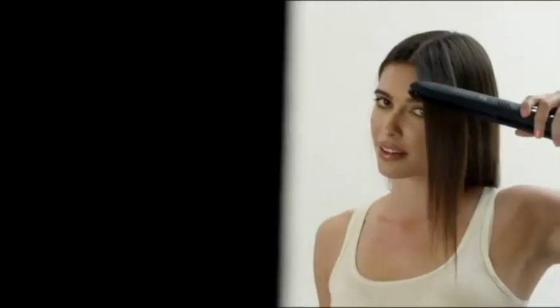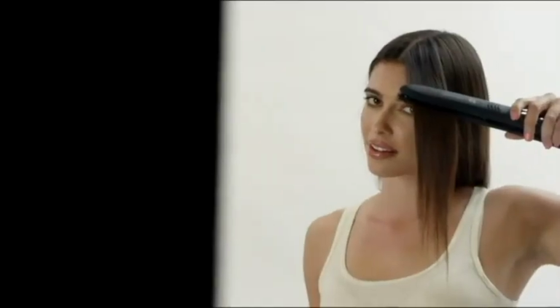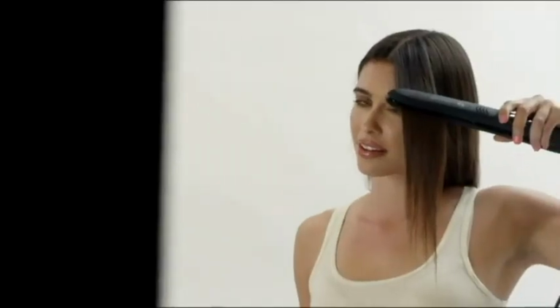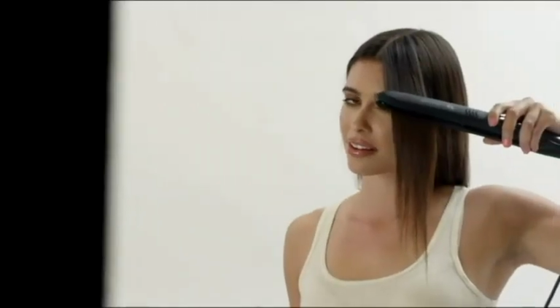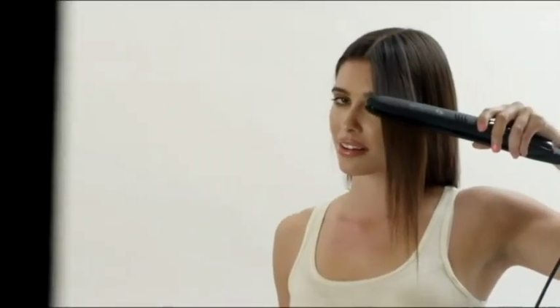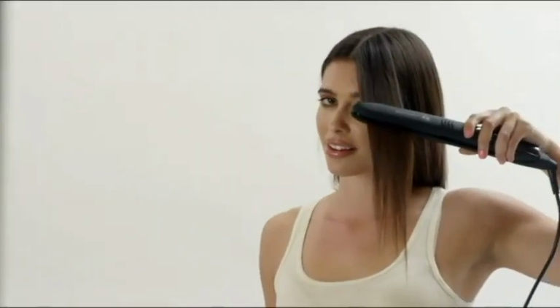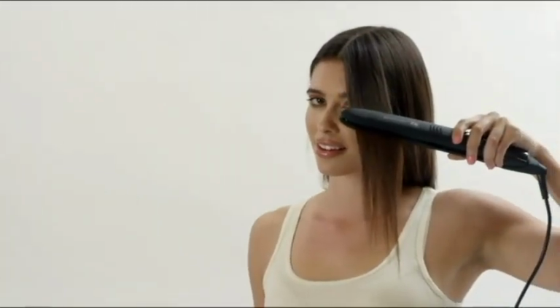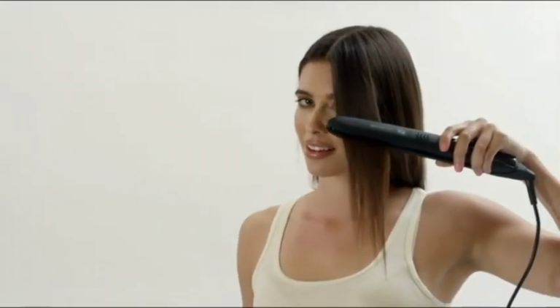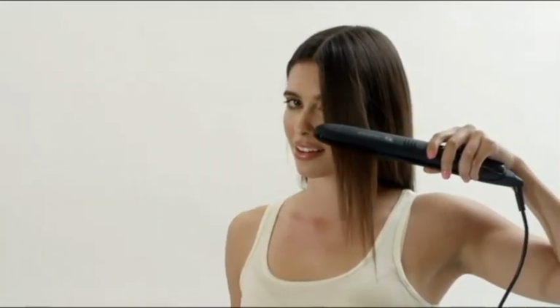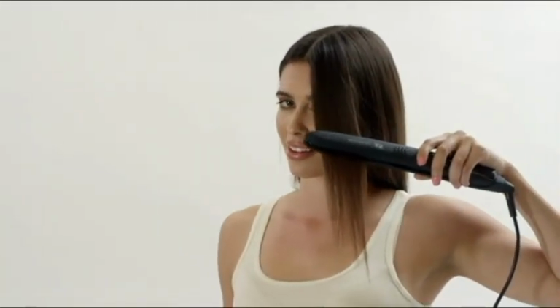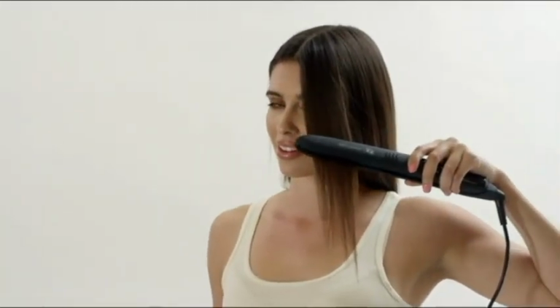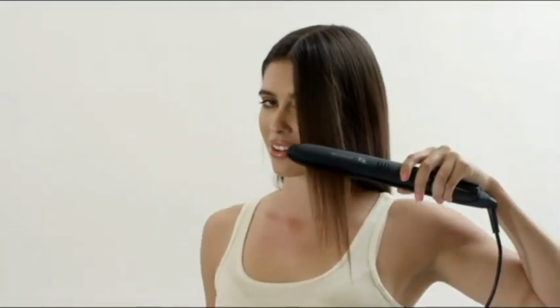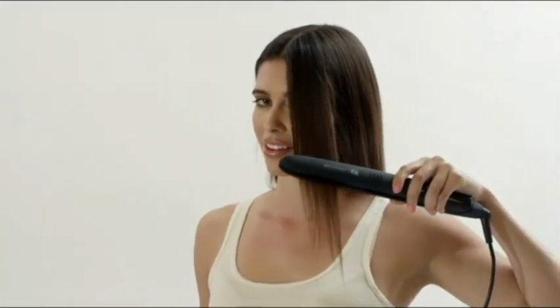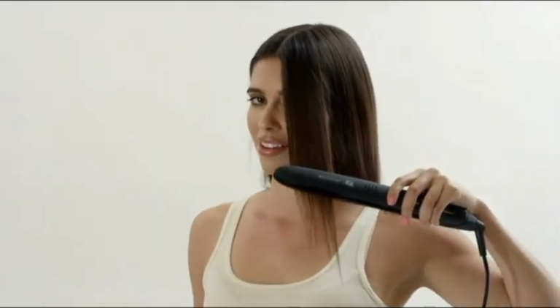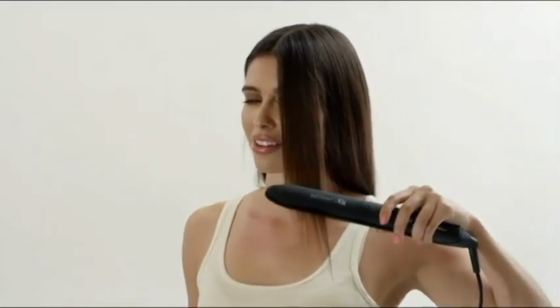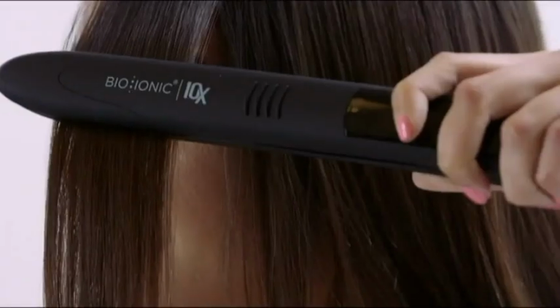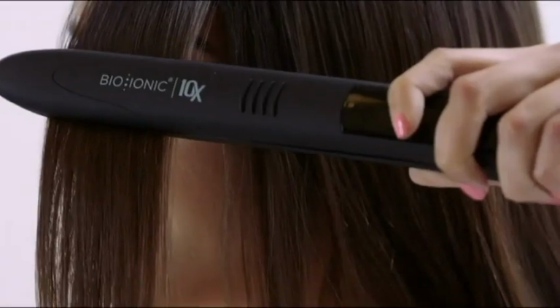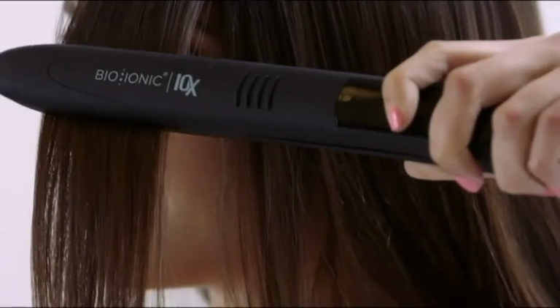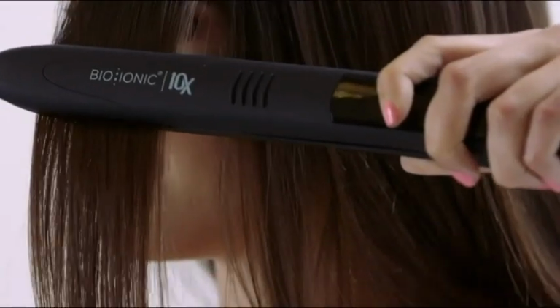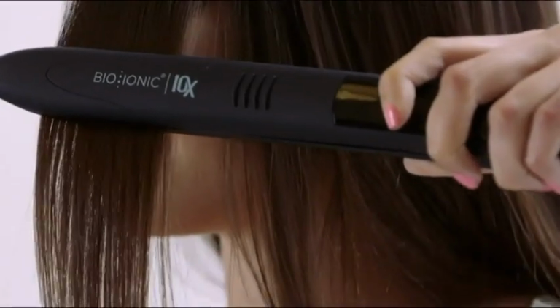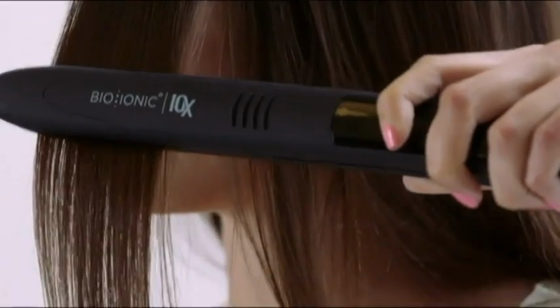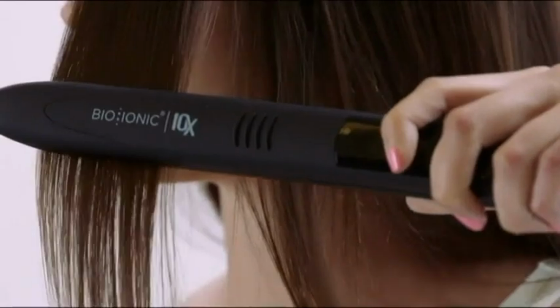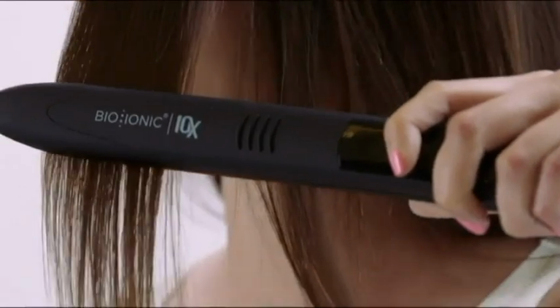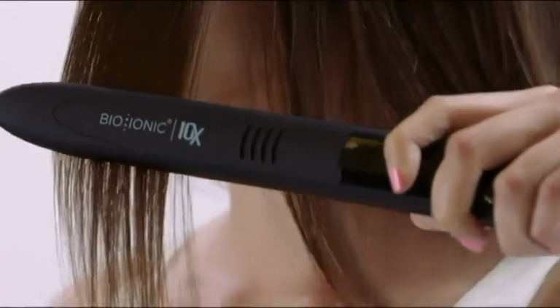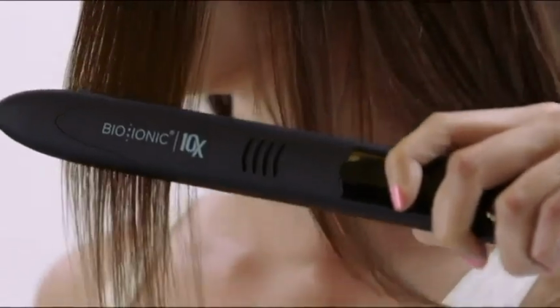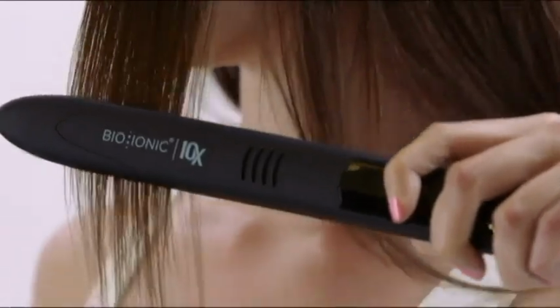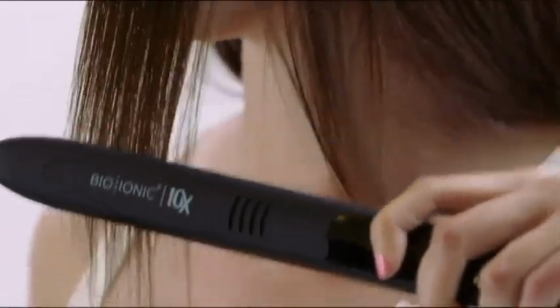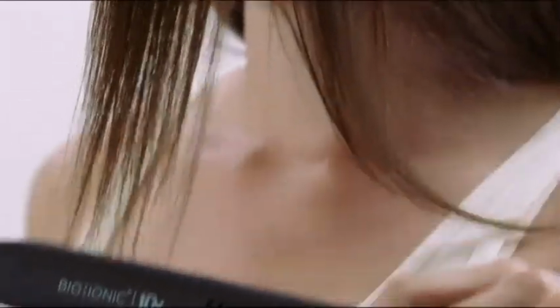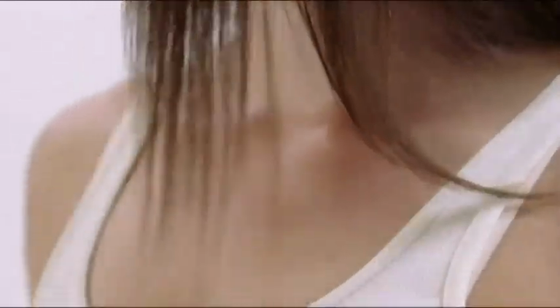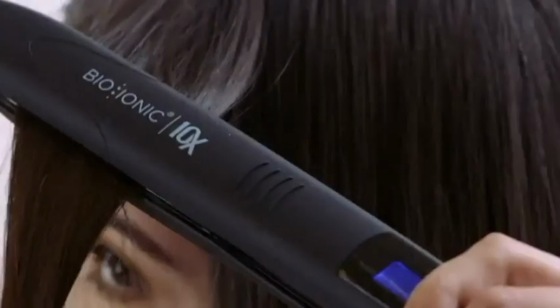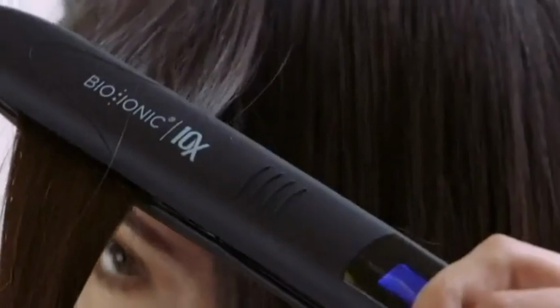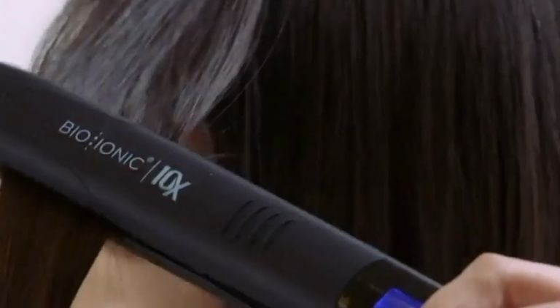I really like the rounded tip. It allows me to work around my hairline and to get closer to my roots. I love how fast the vibrating plates allow me to style my hair.